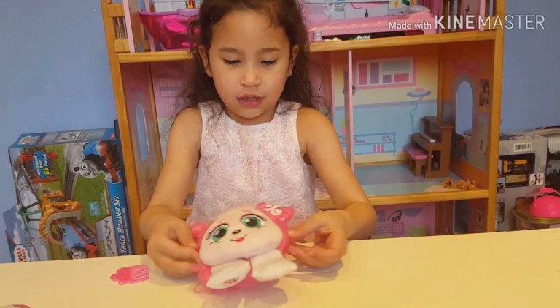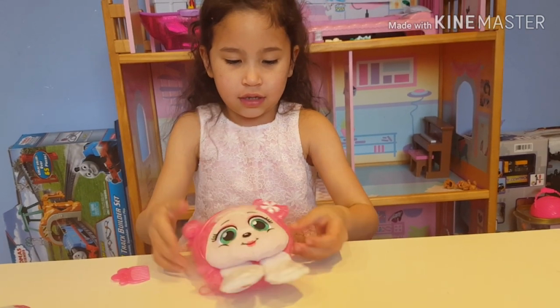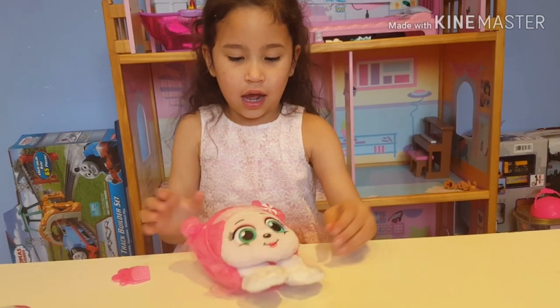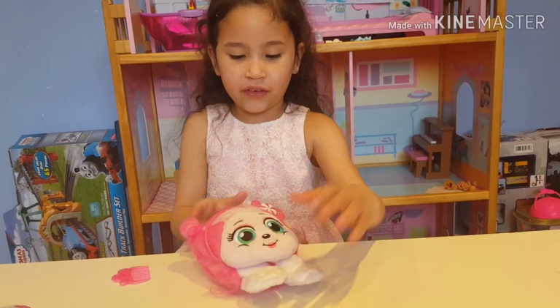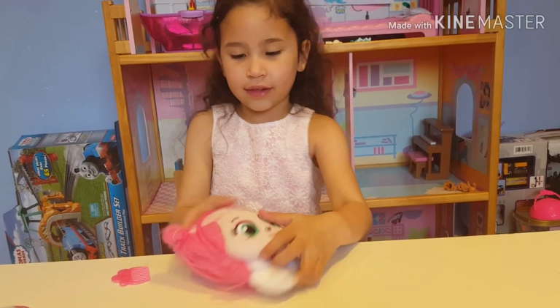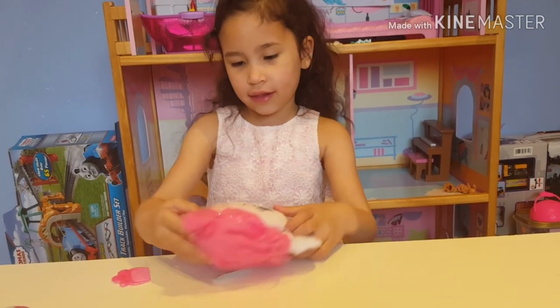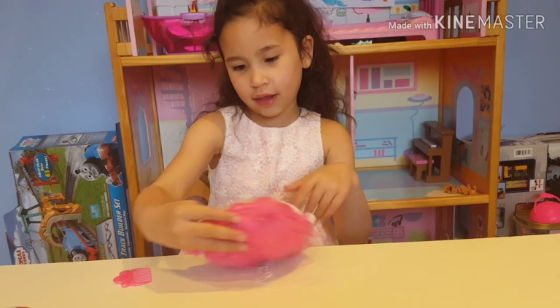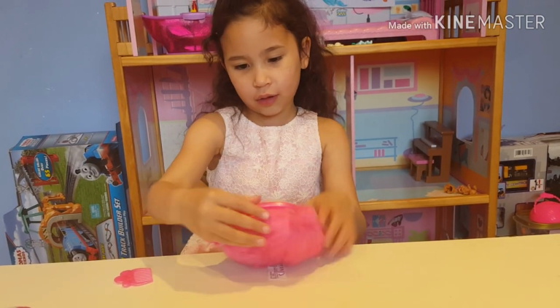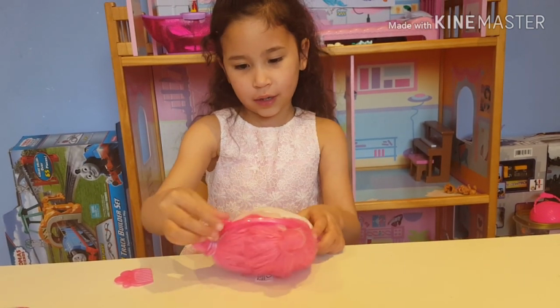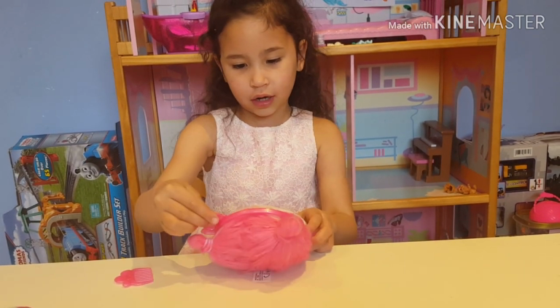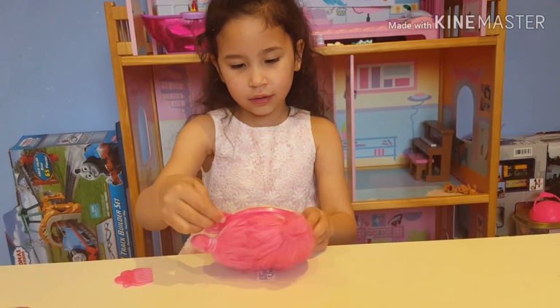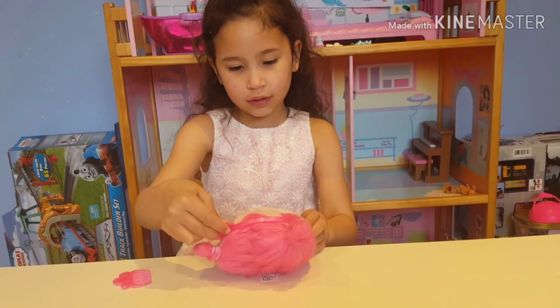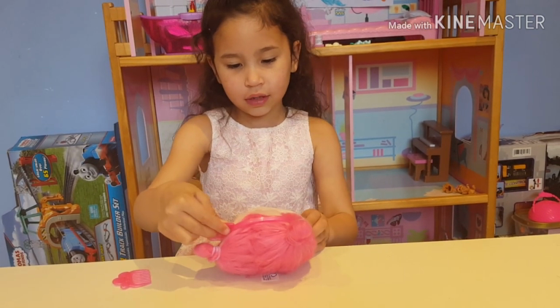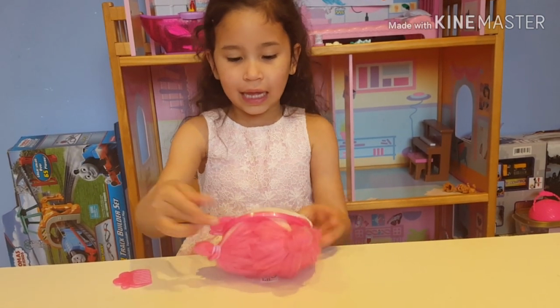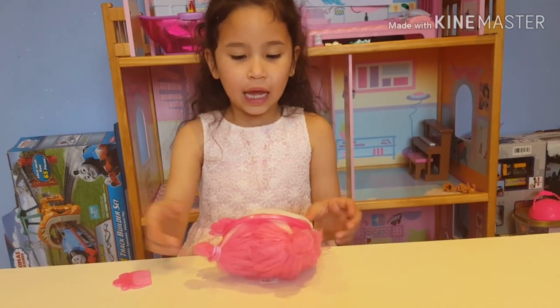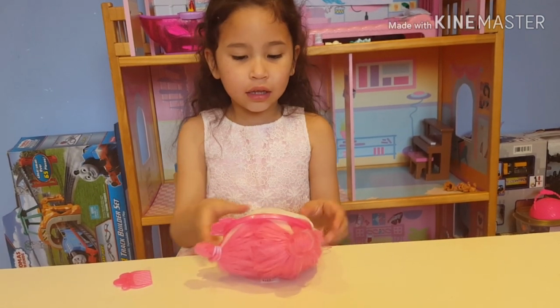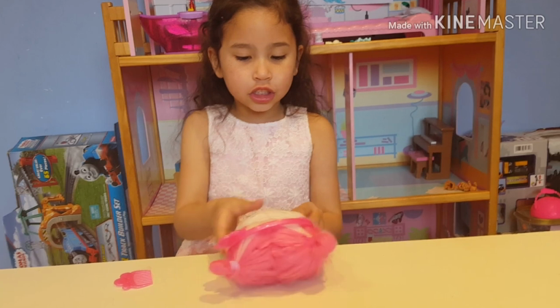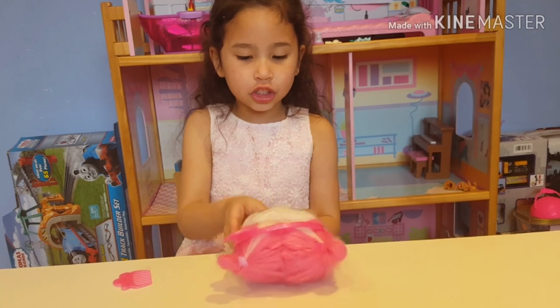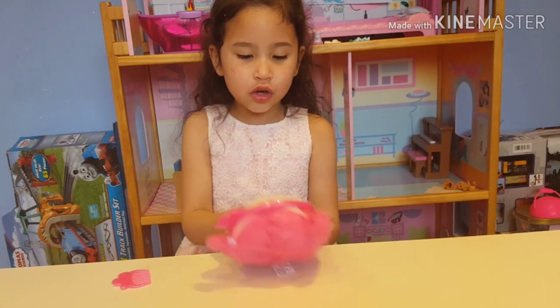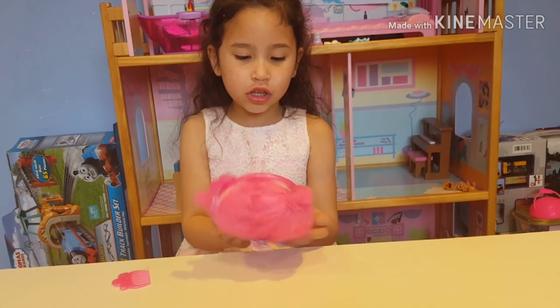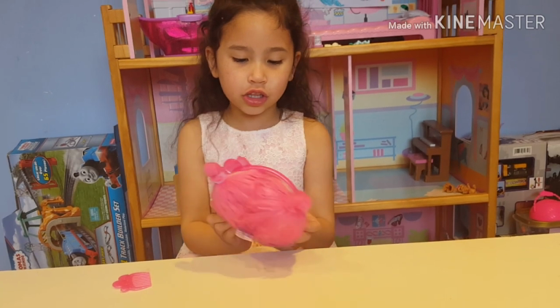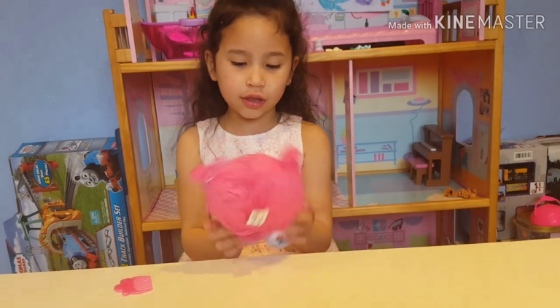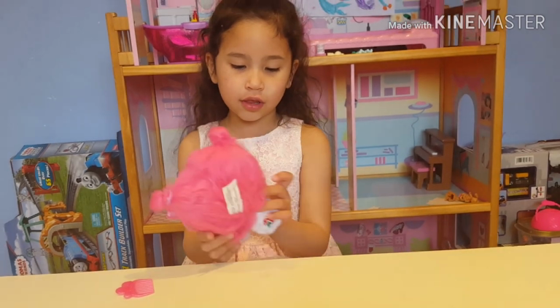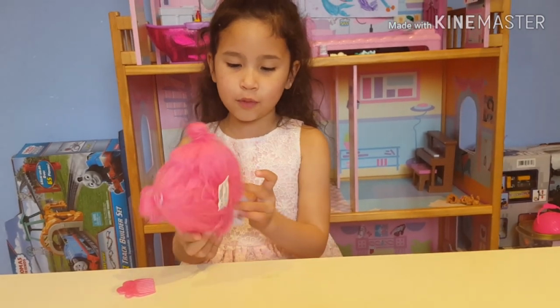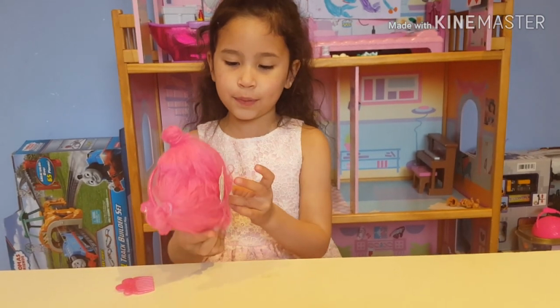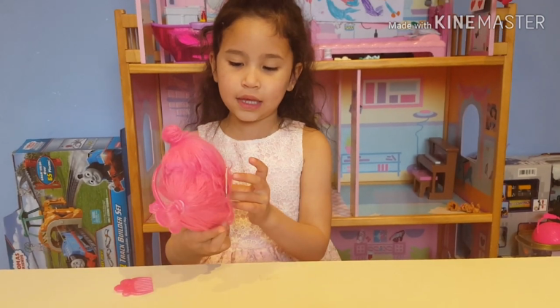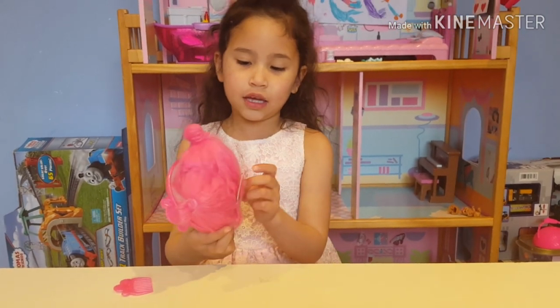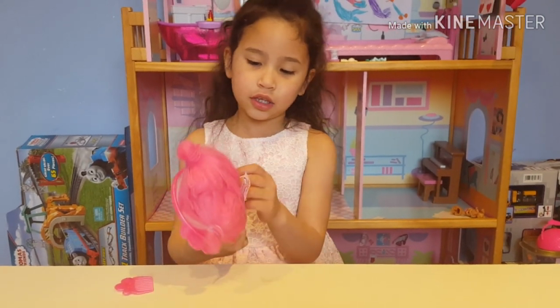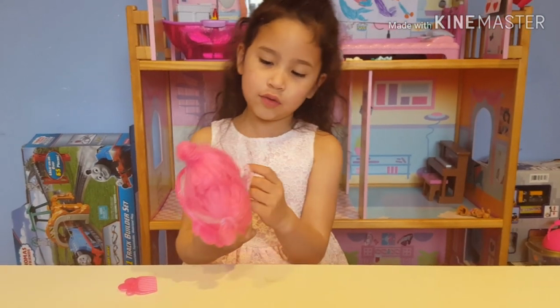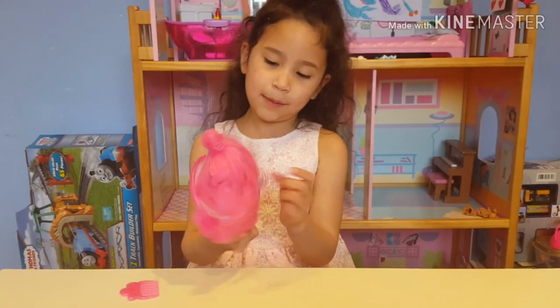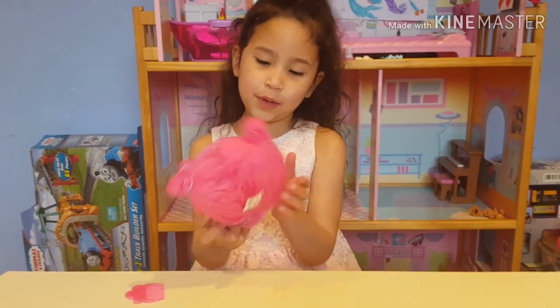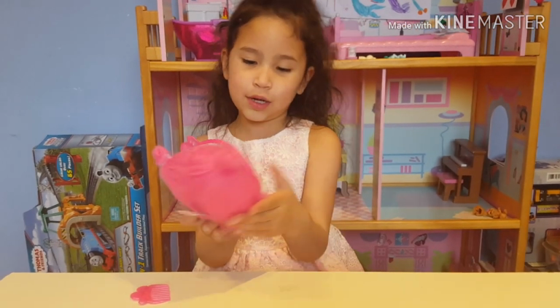I think this is how you put it on. Look, Schnook! It looks so cute and beautiful.